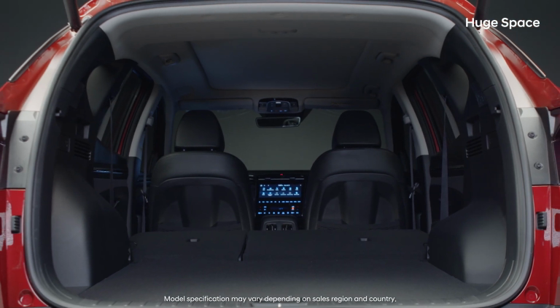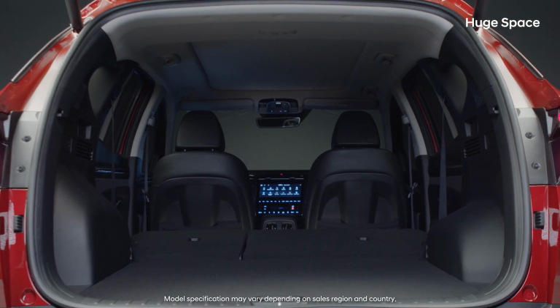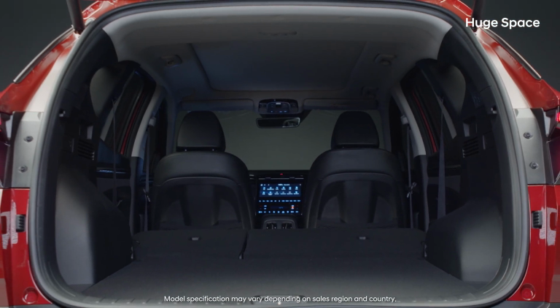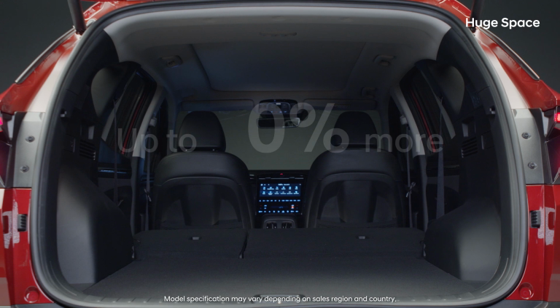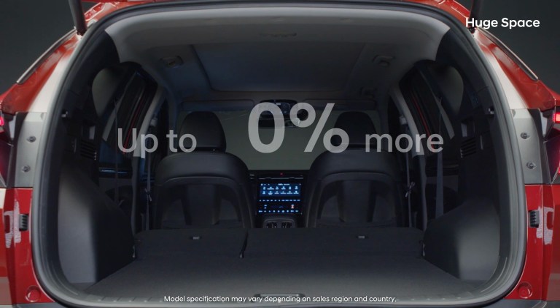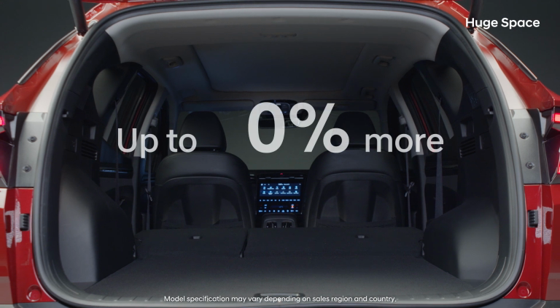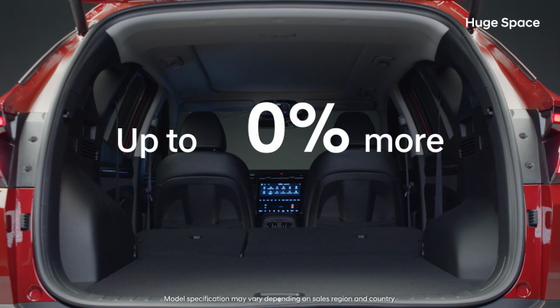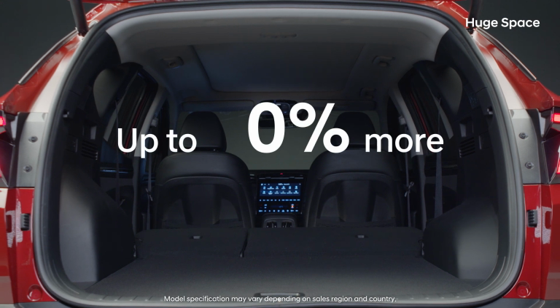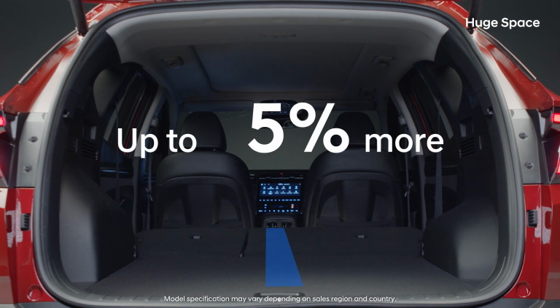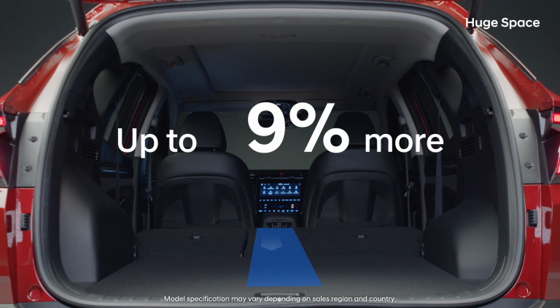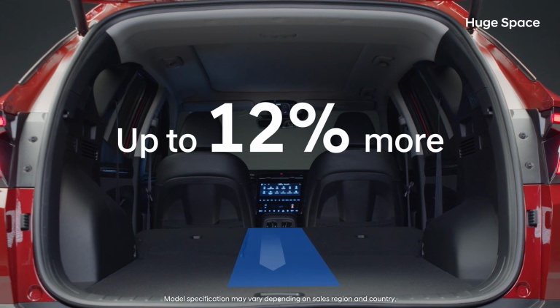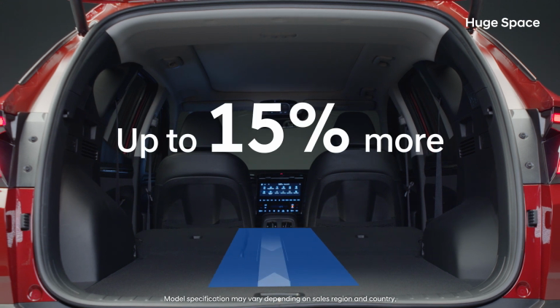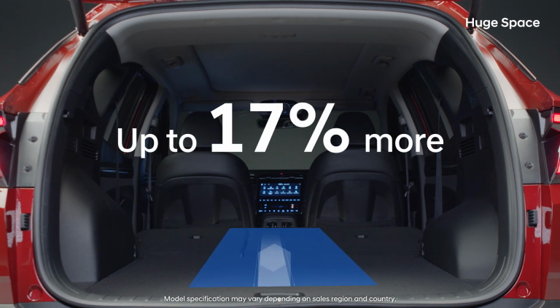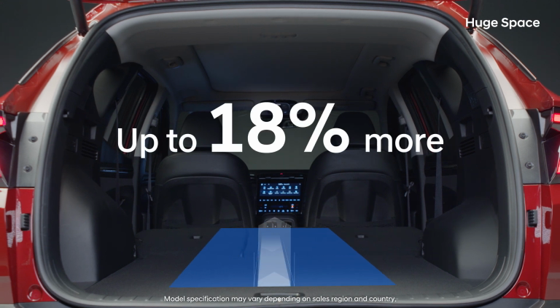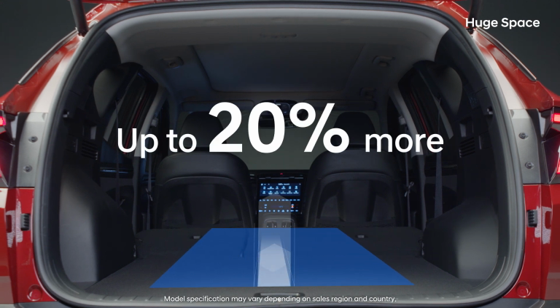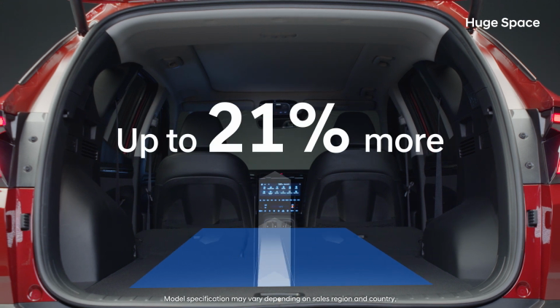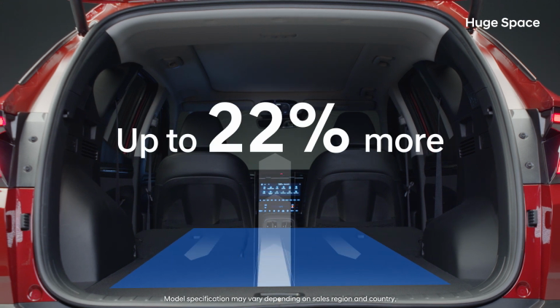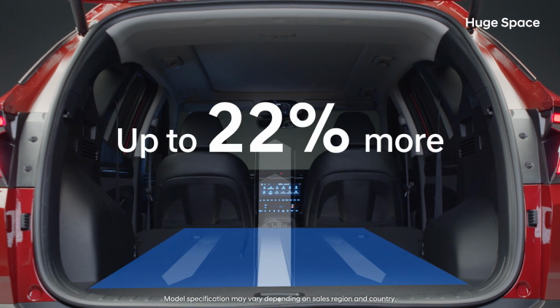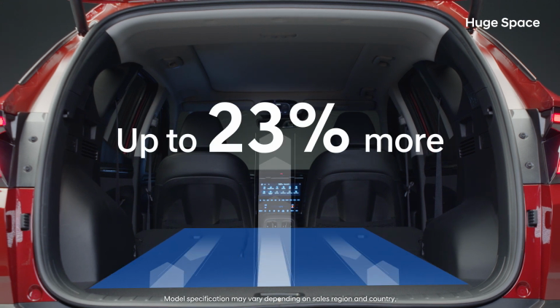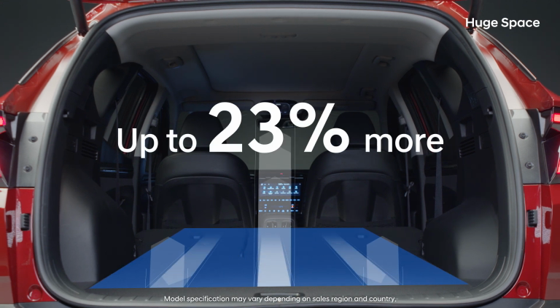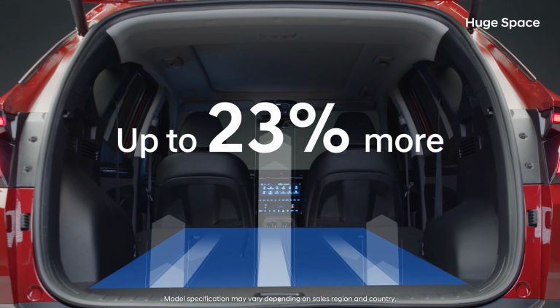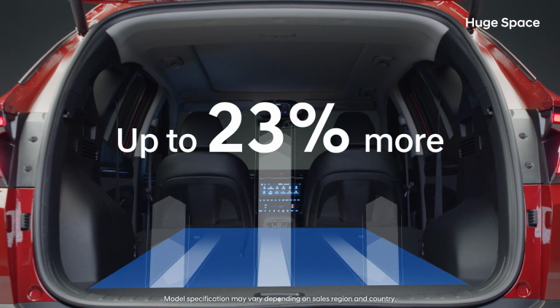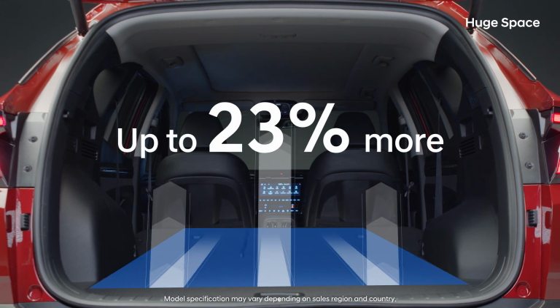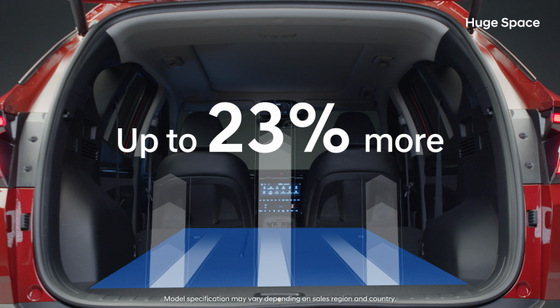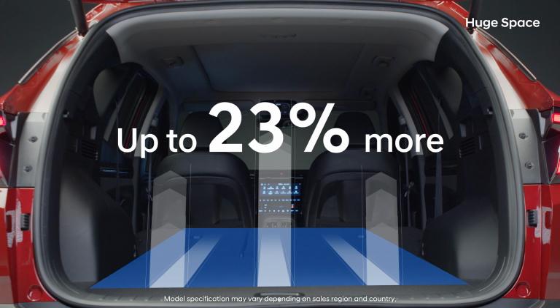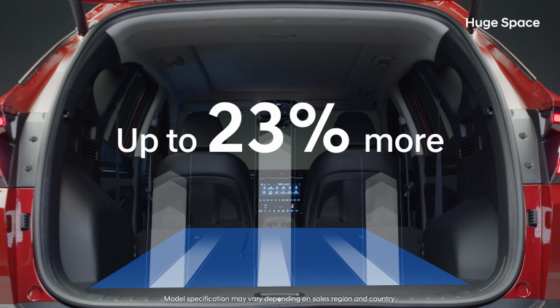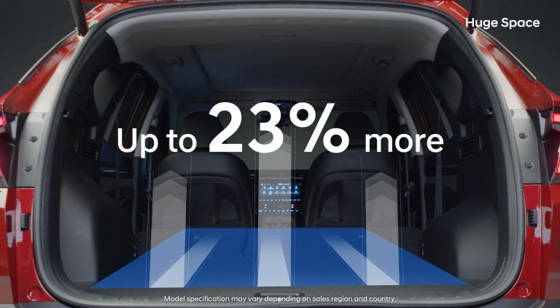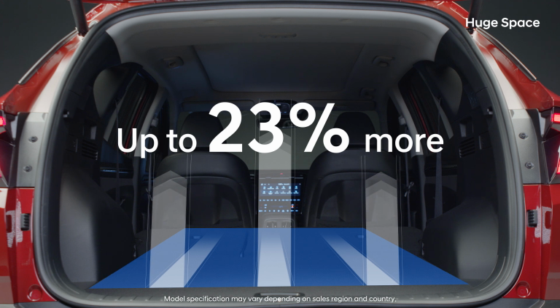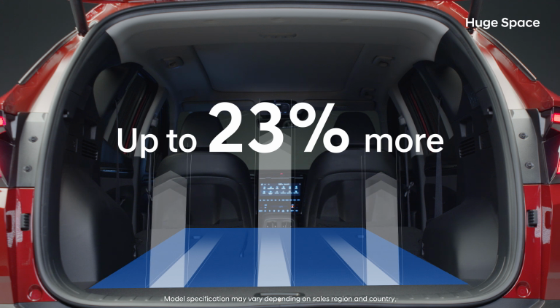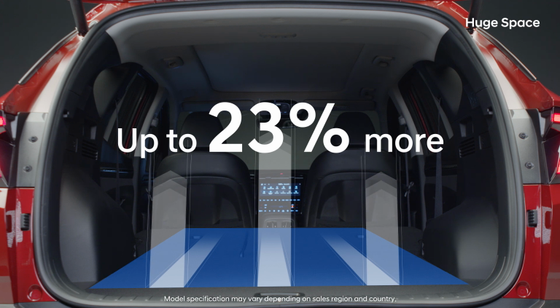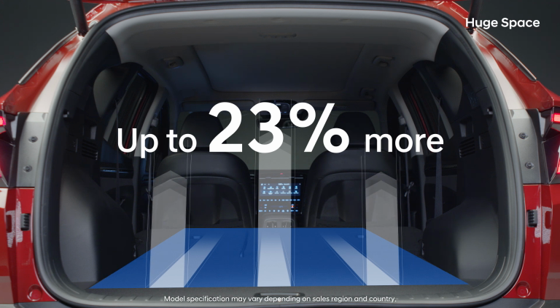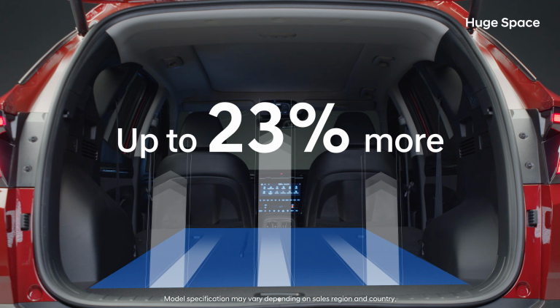The cargo space was made longer, wider, and higher, allowing you to load up to 23% more cargo.